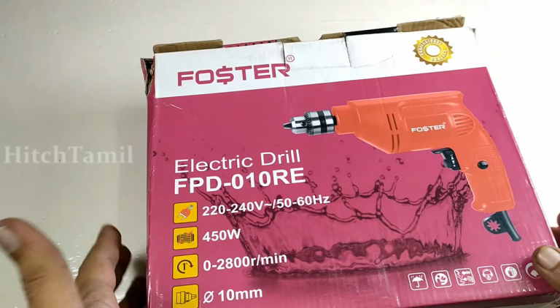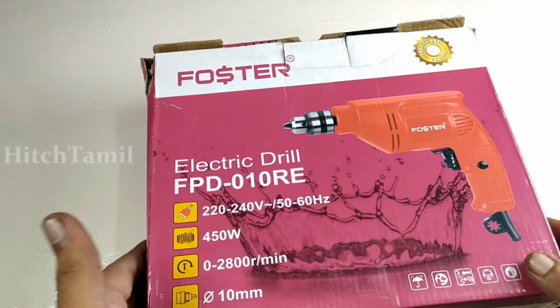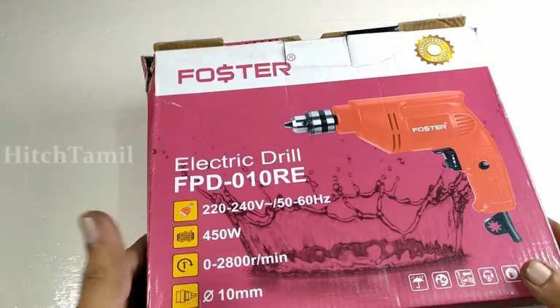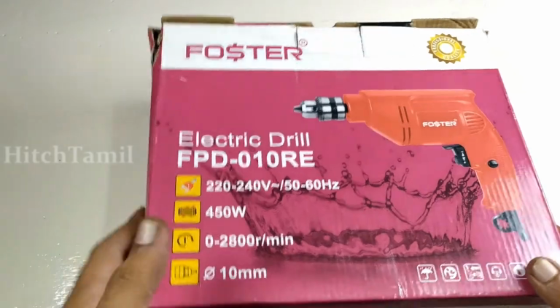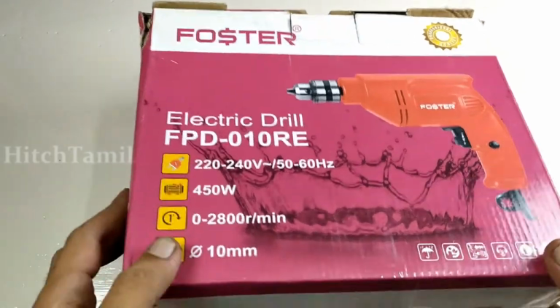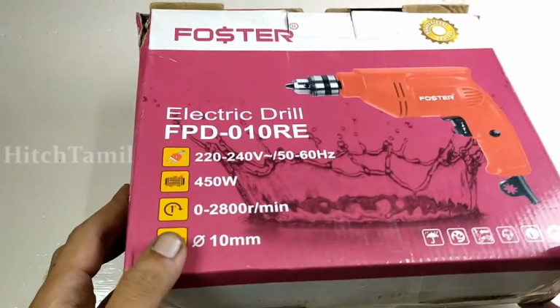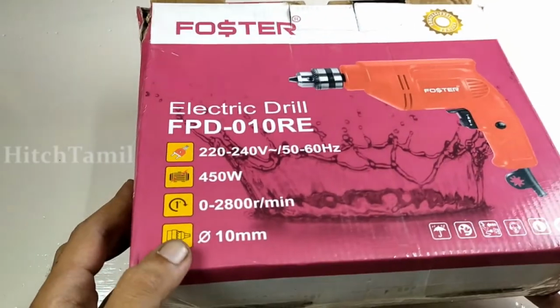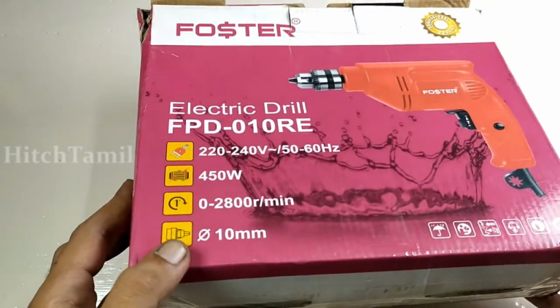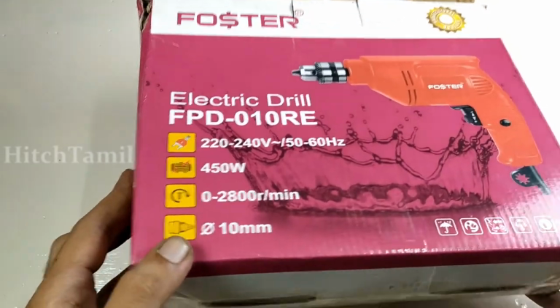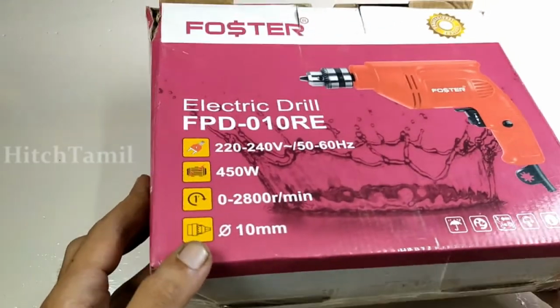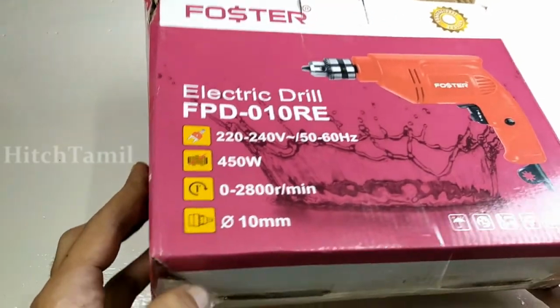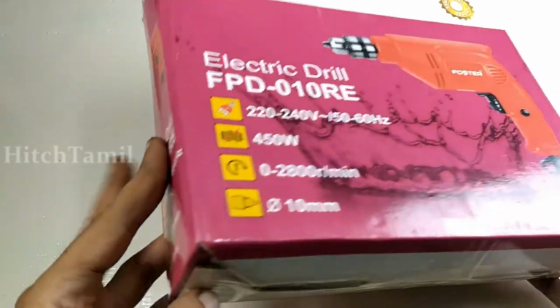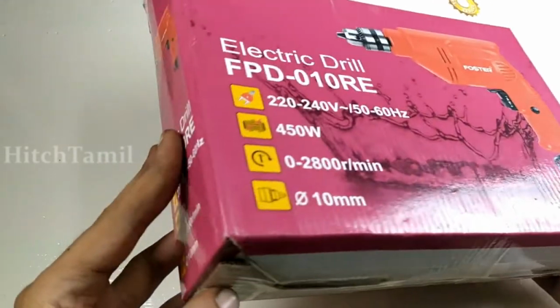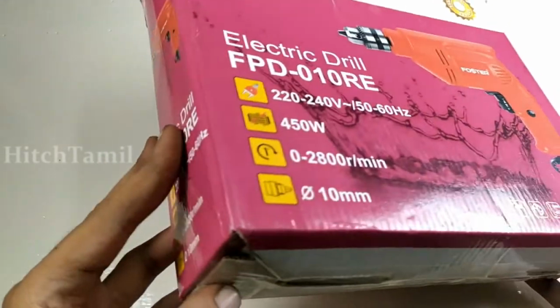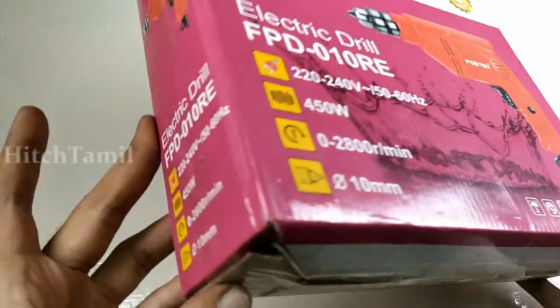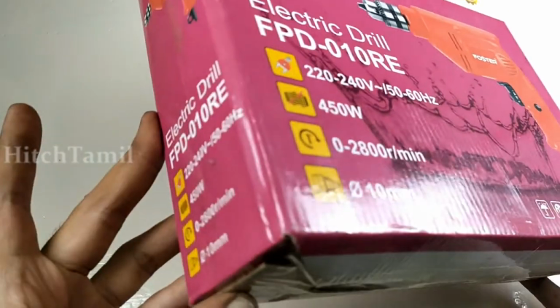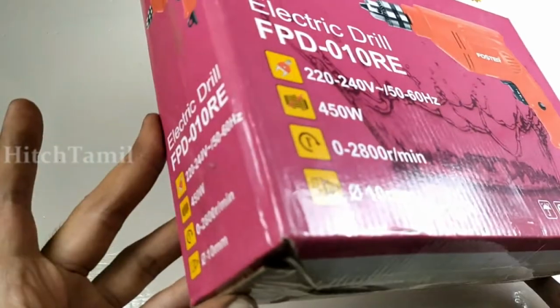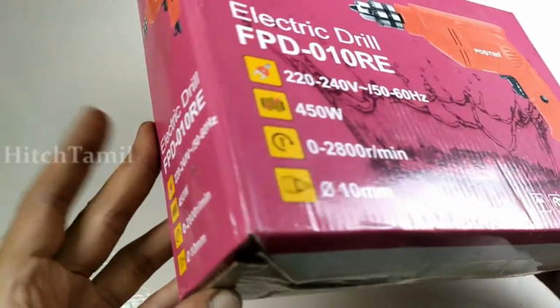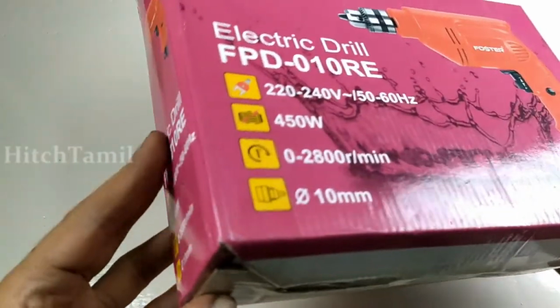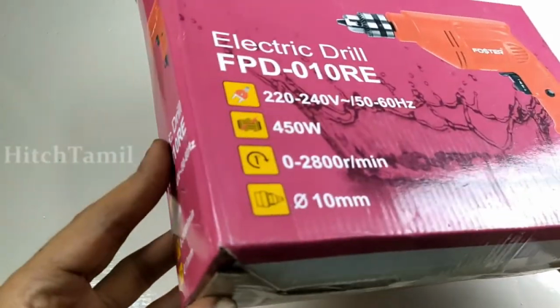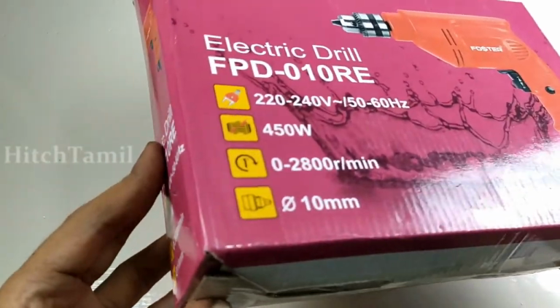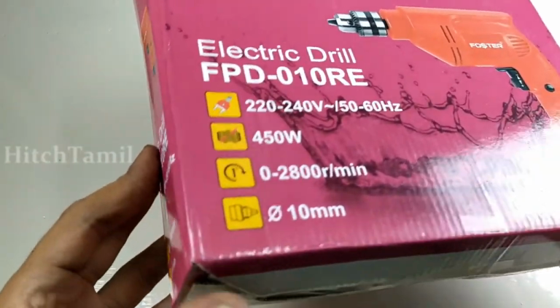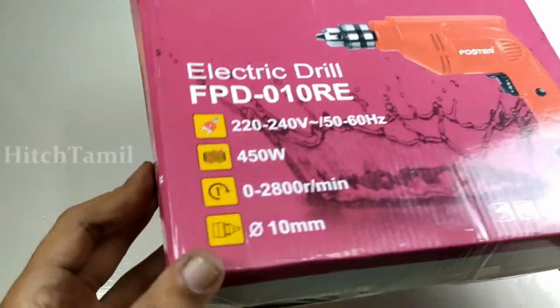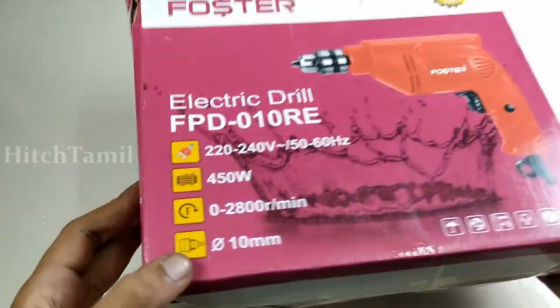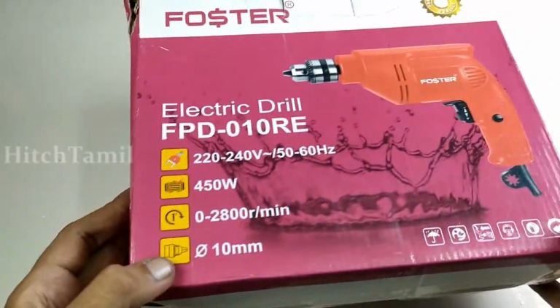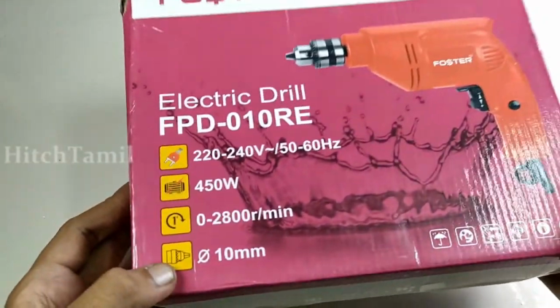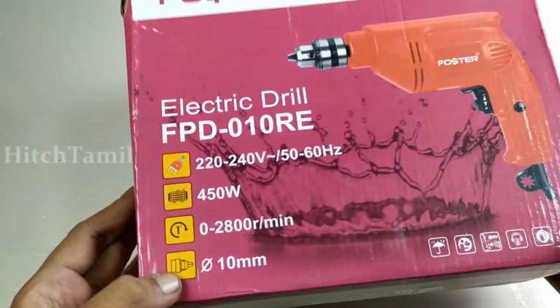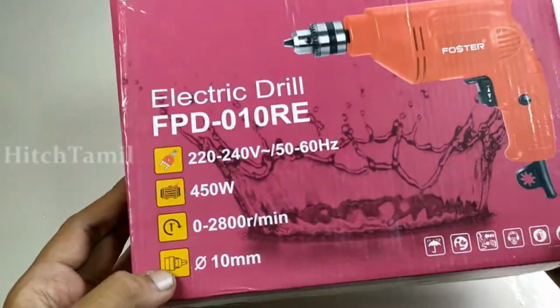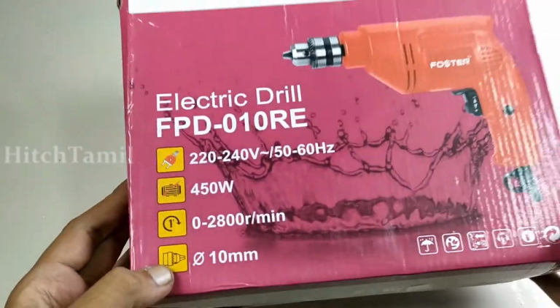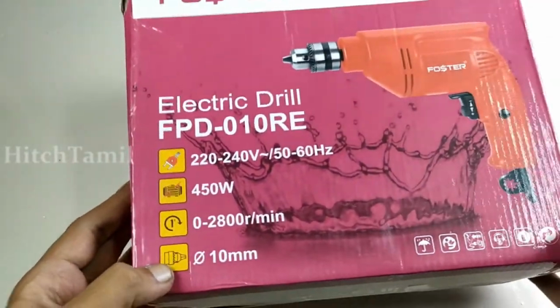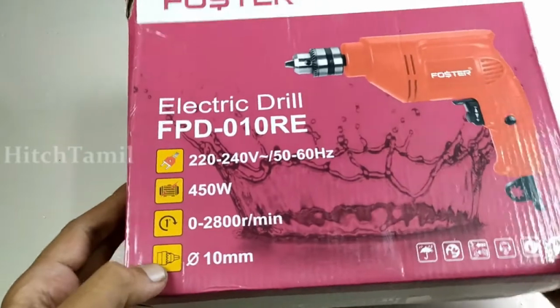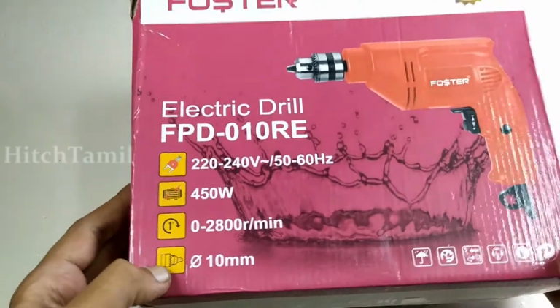This is a Foster brand. You have a warranty for 6 months. This is a review unit.